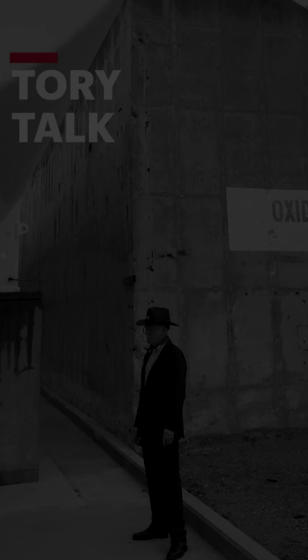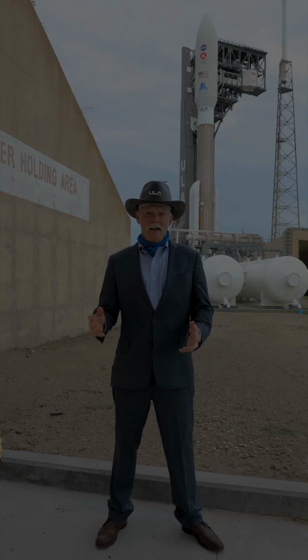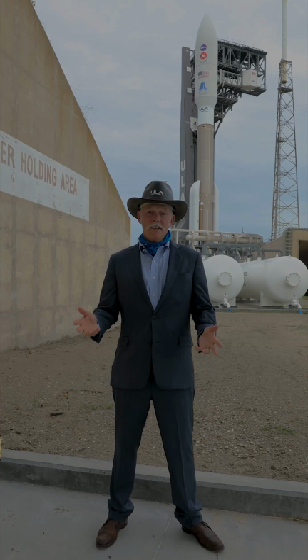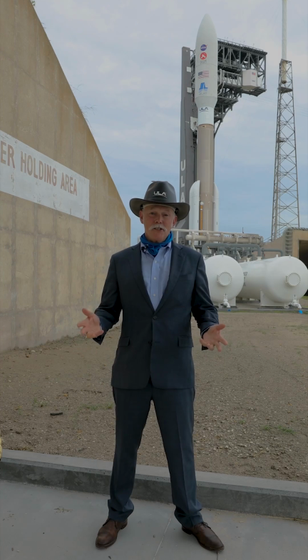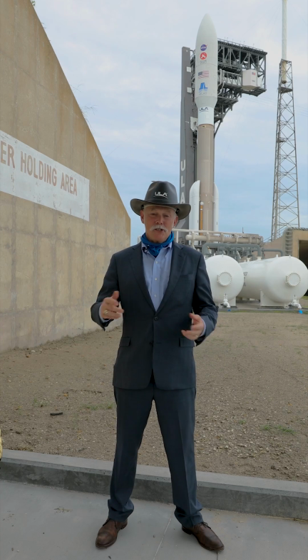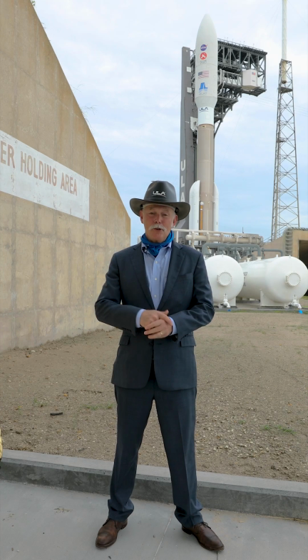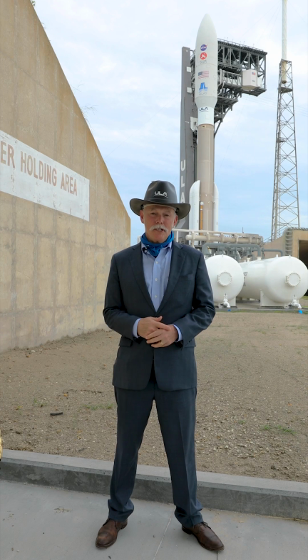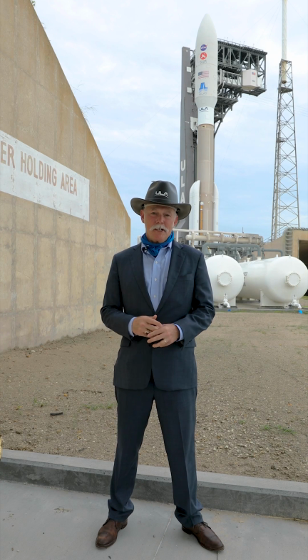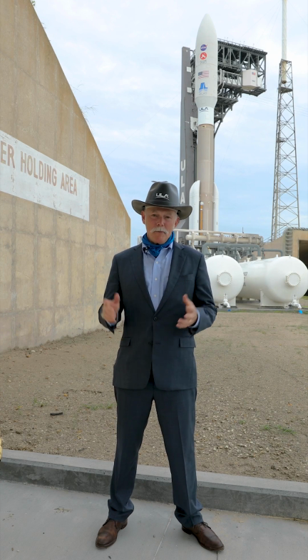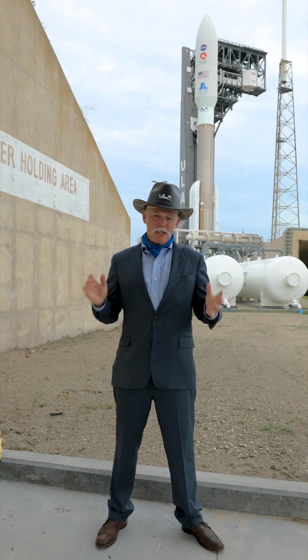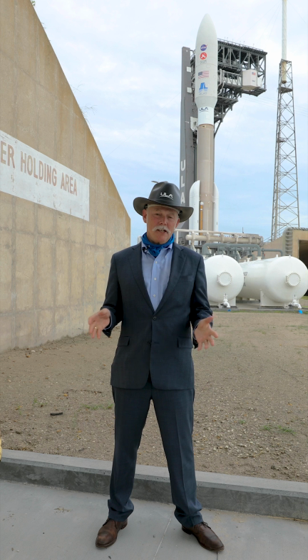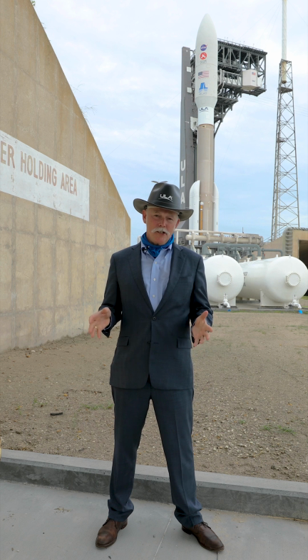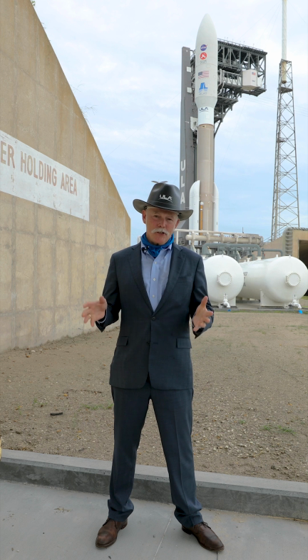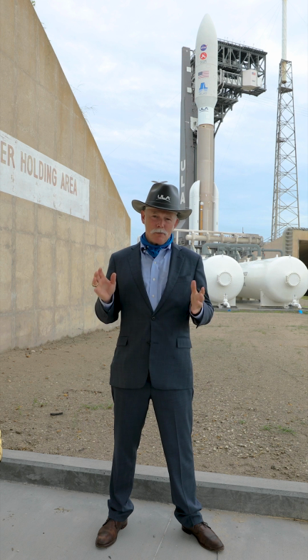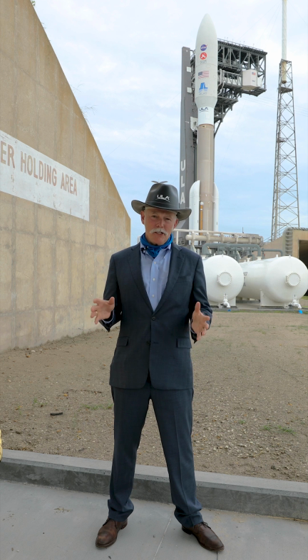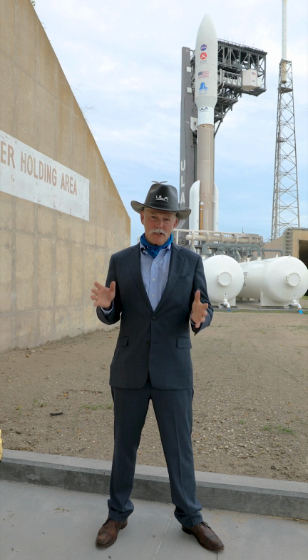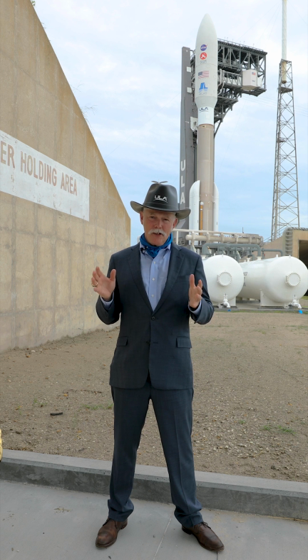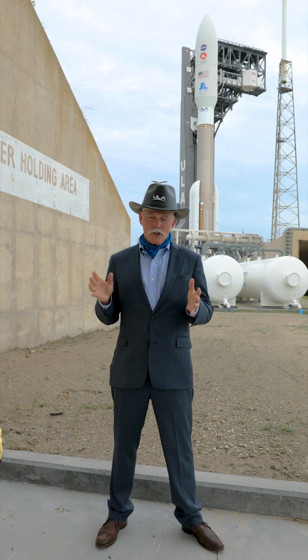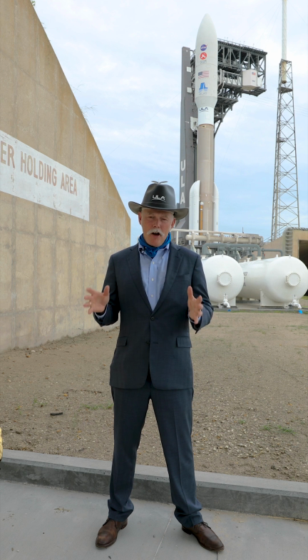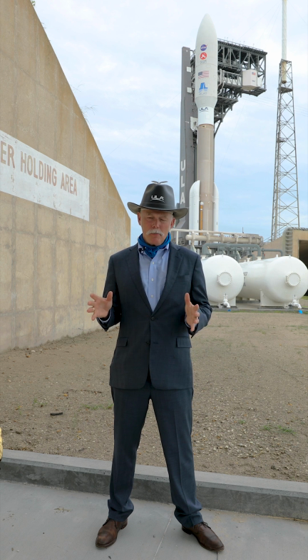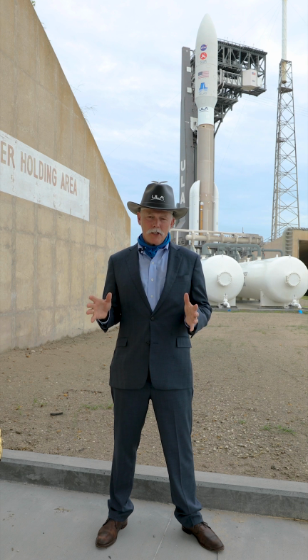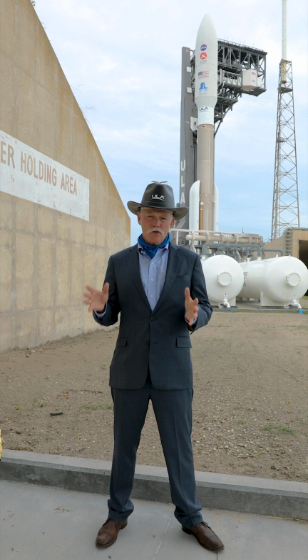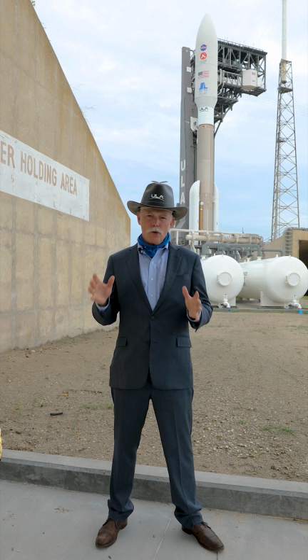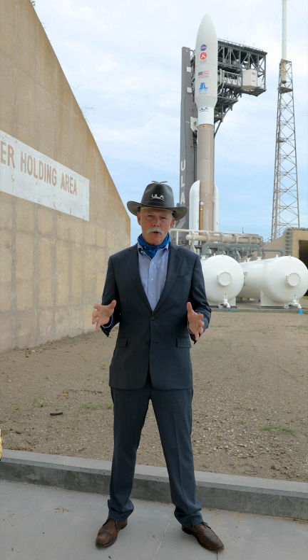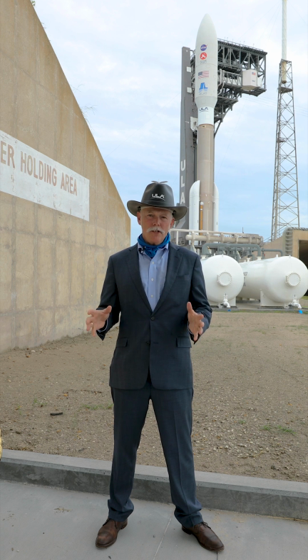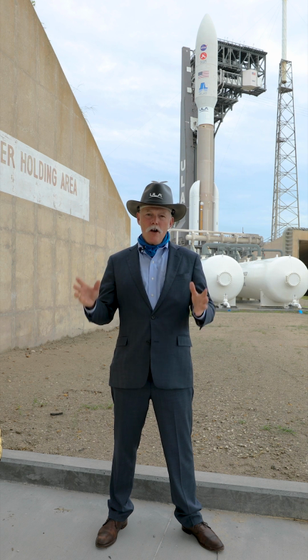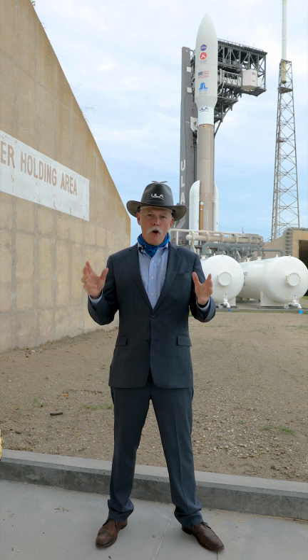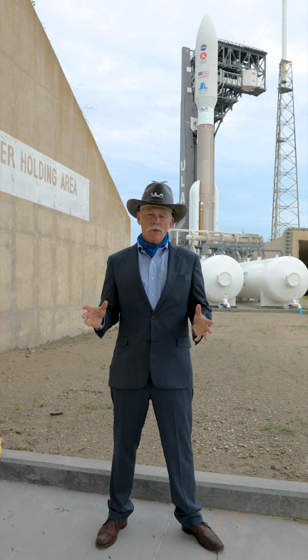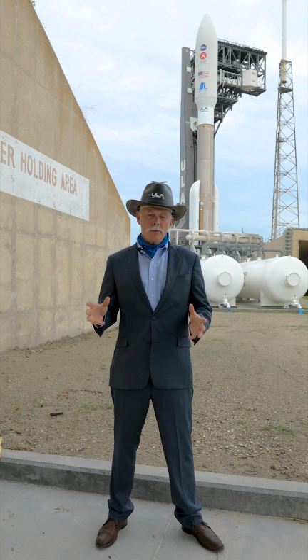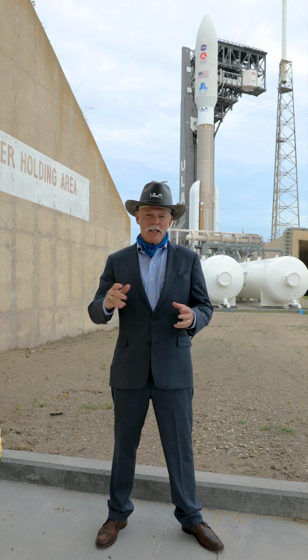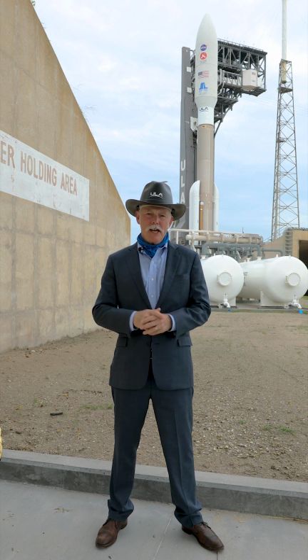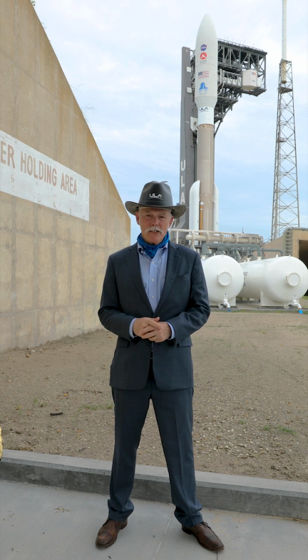Hi, this is Tori. I'm standing here at Space Launch Complex 41, home of the mighty Atlas.